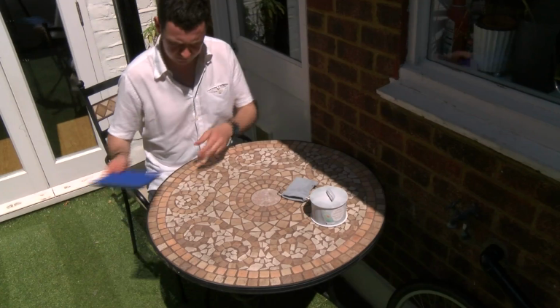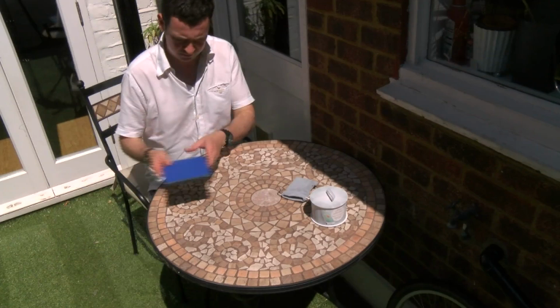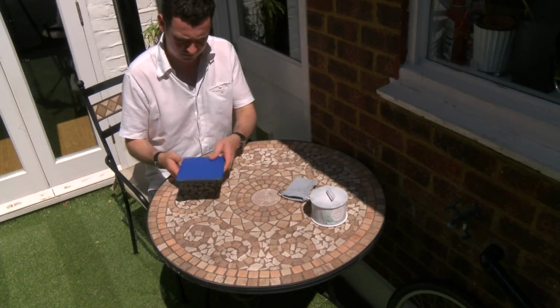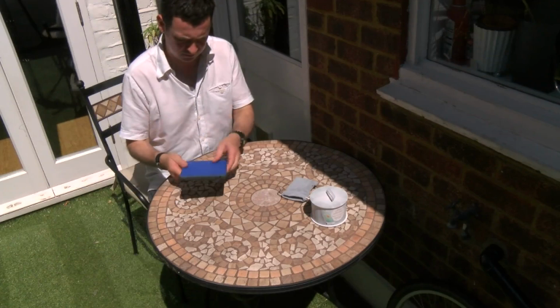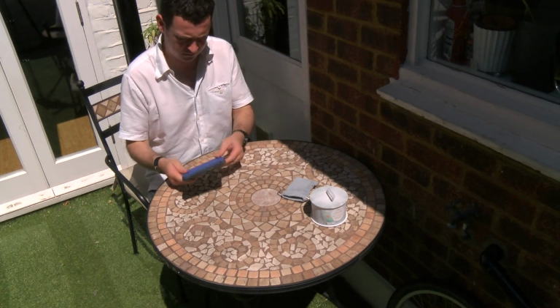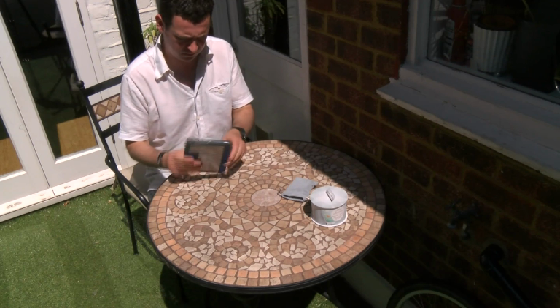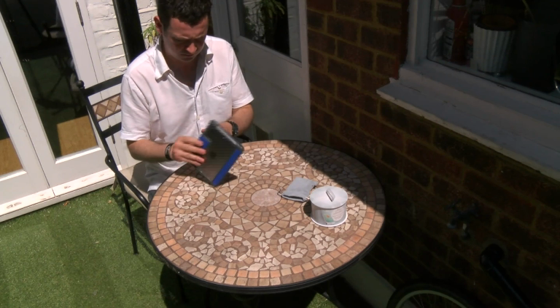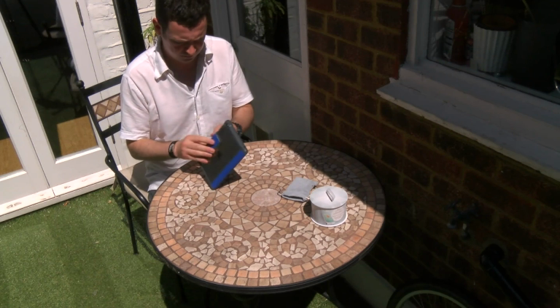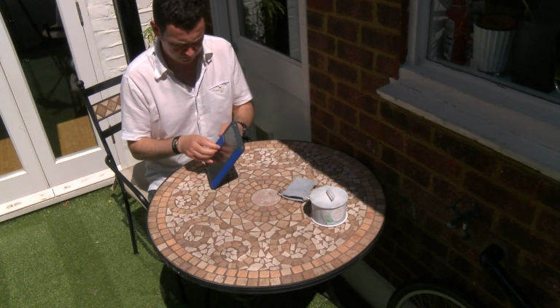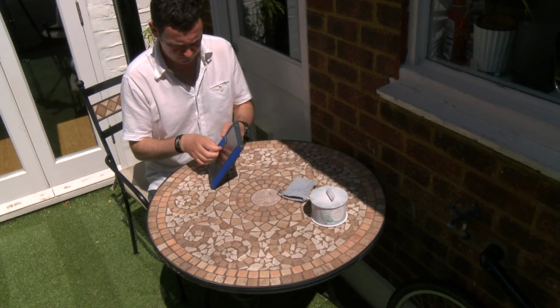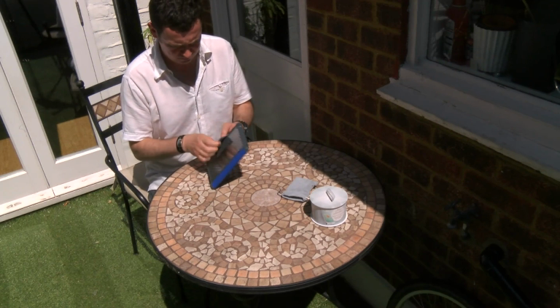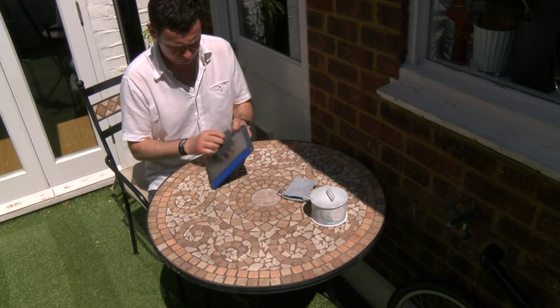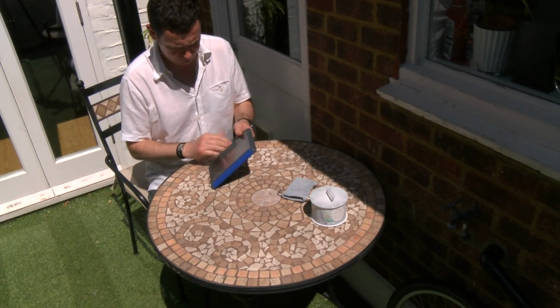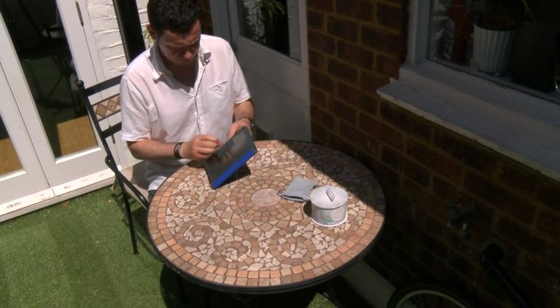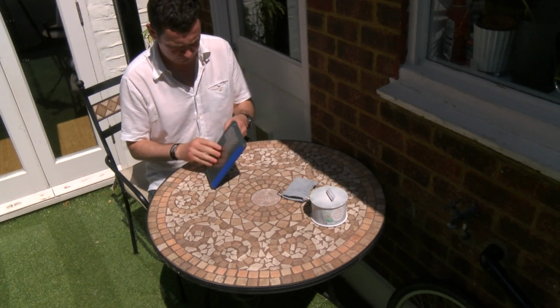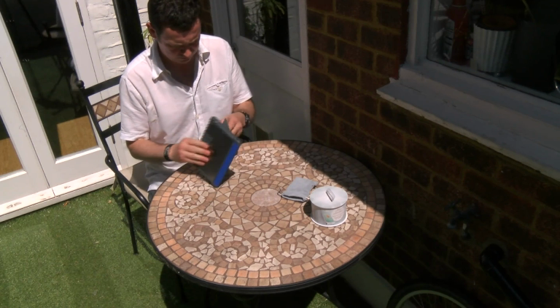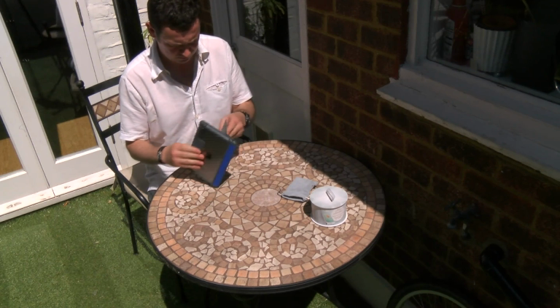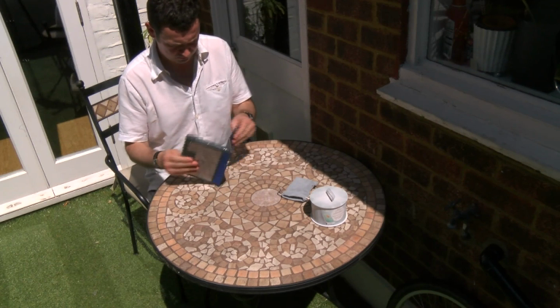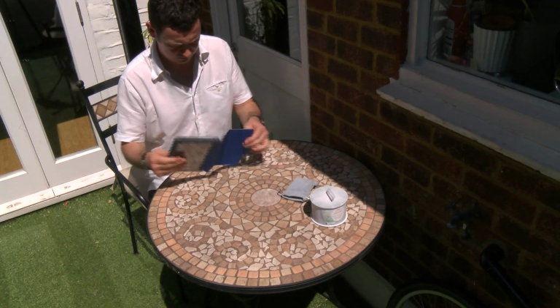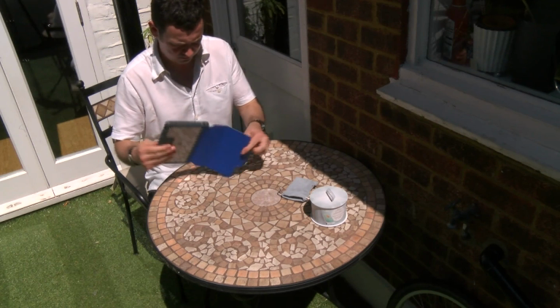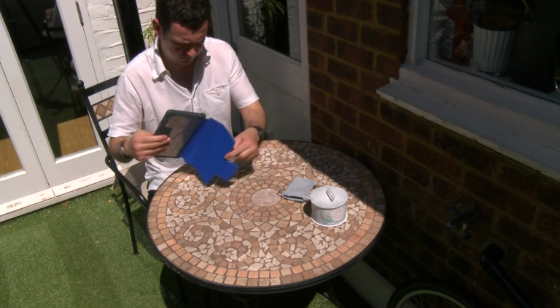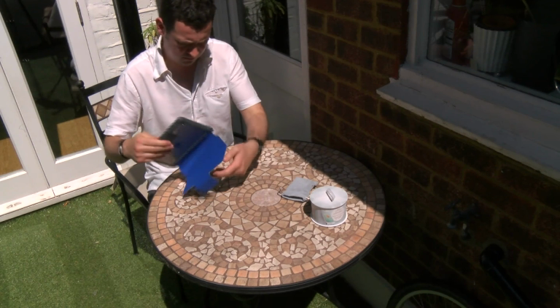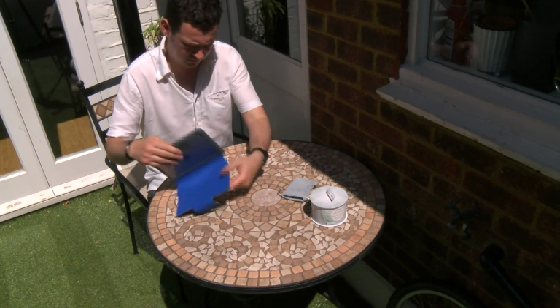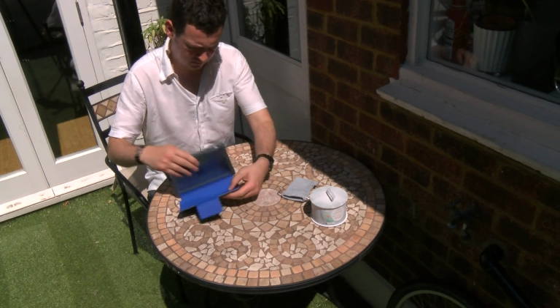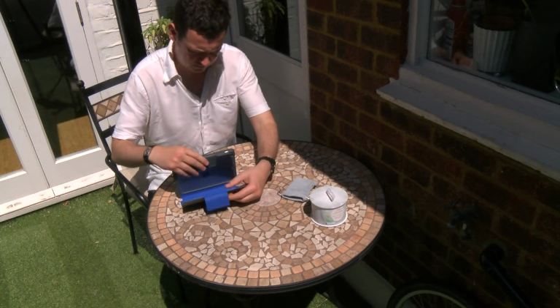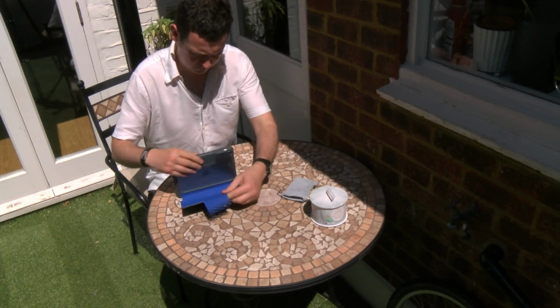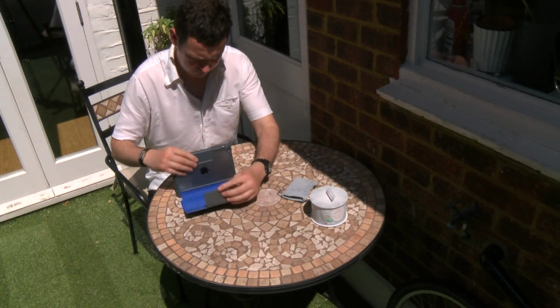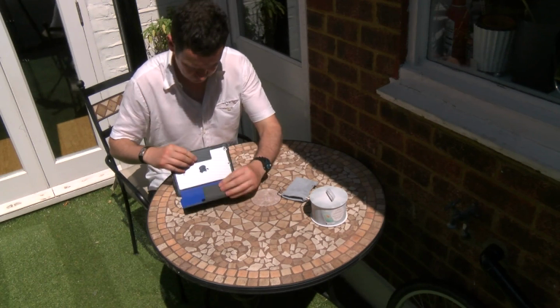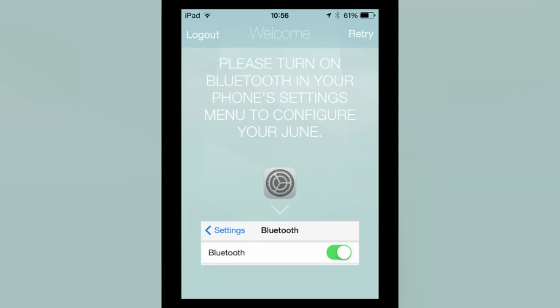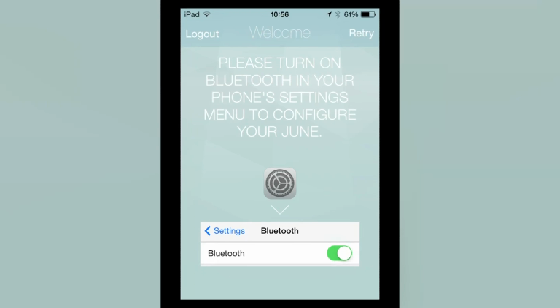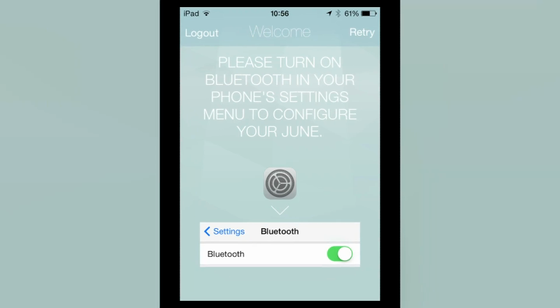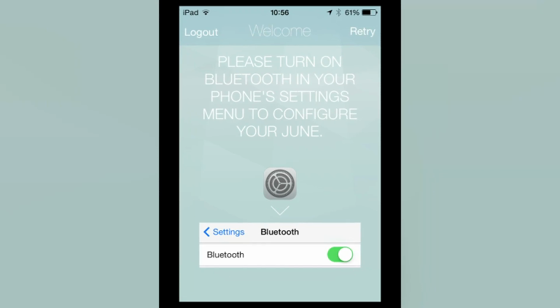The system only works with Apple at the moment, and because I've got an Android phone, I've had to borrow an iPad Mini to use the bracelet.